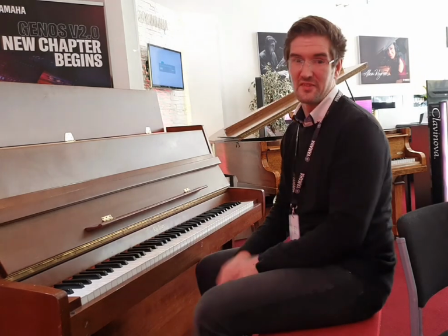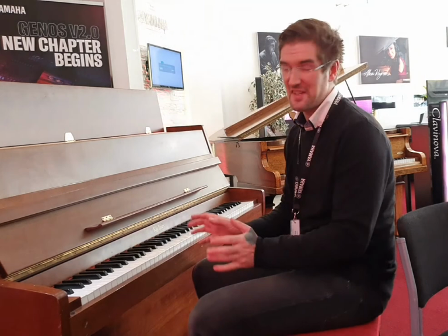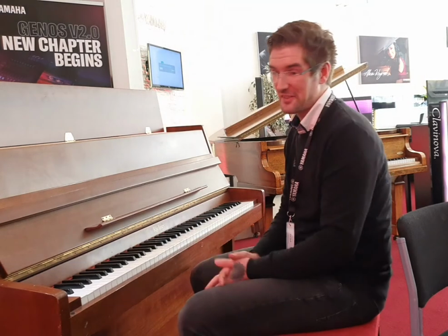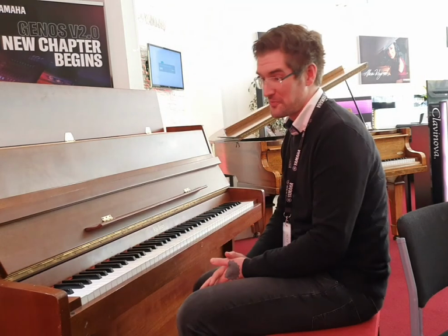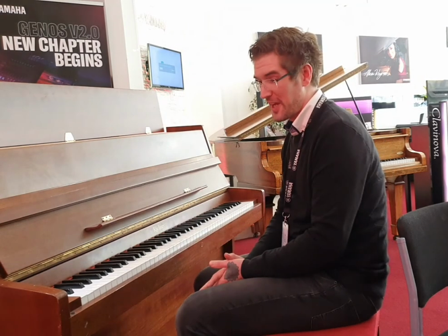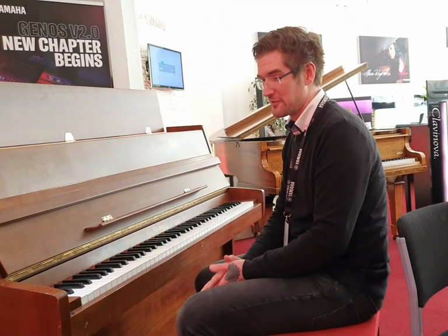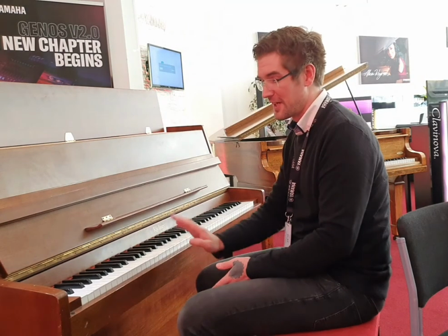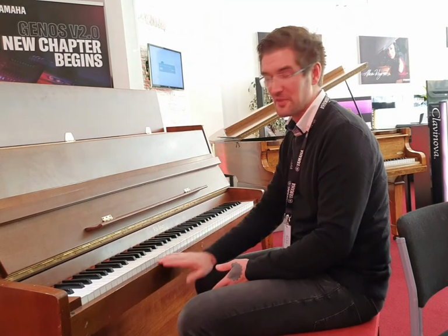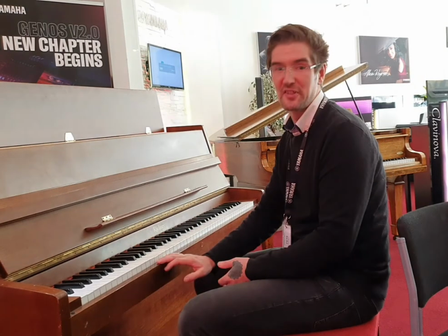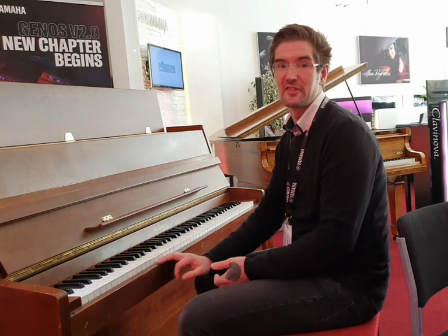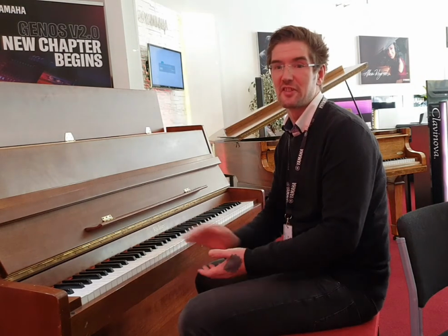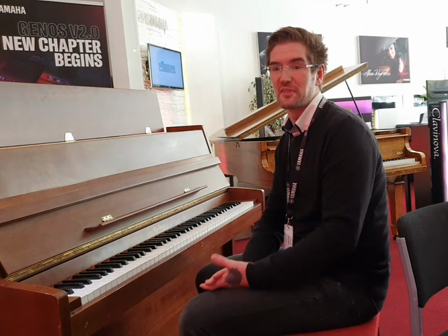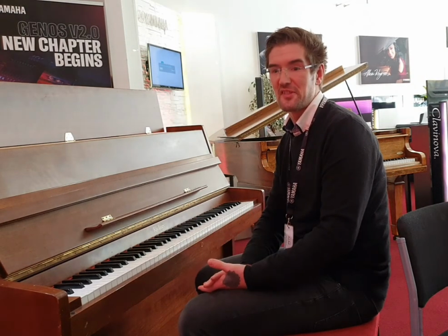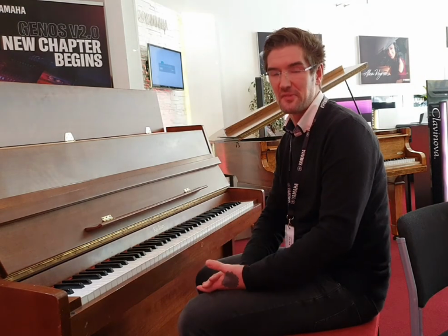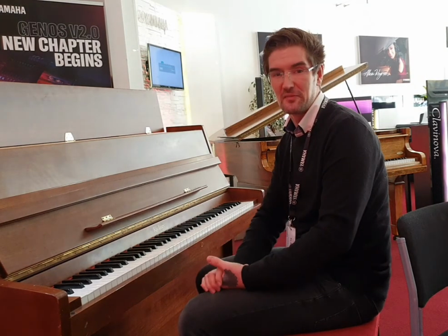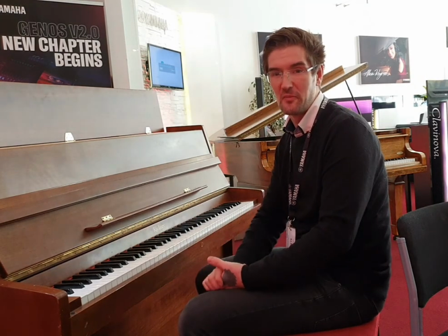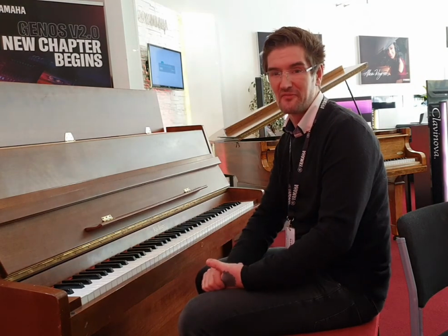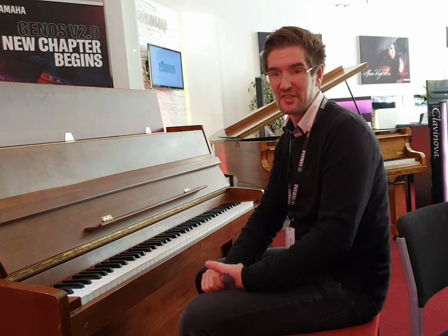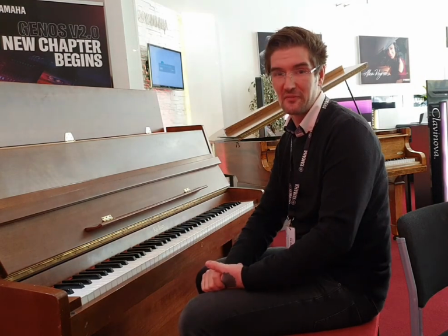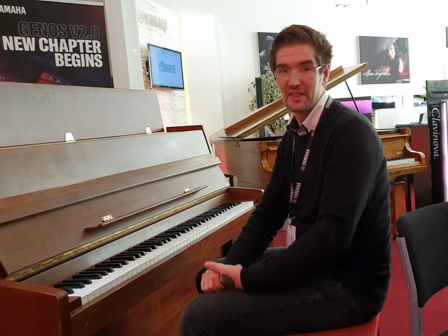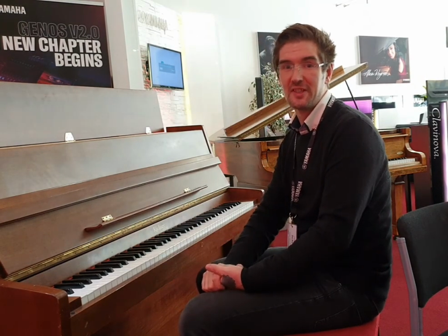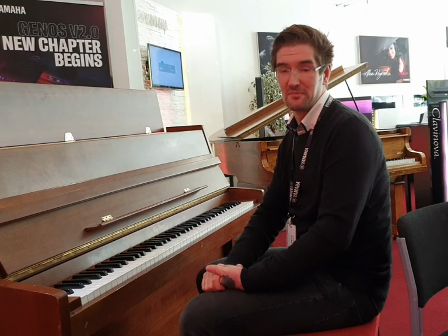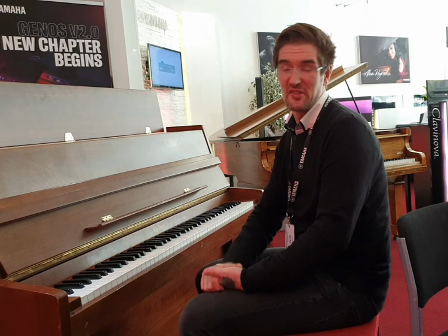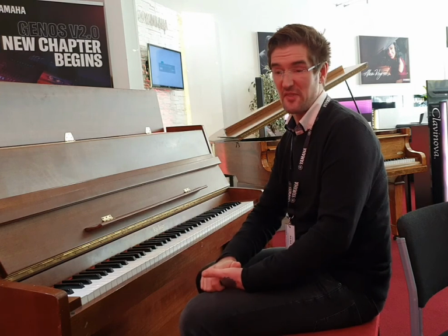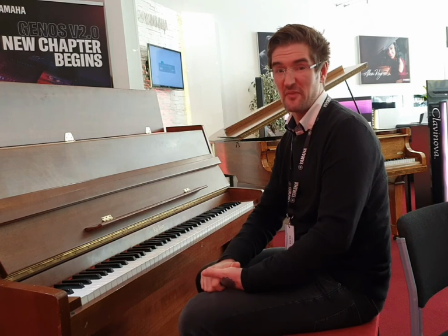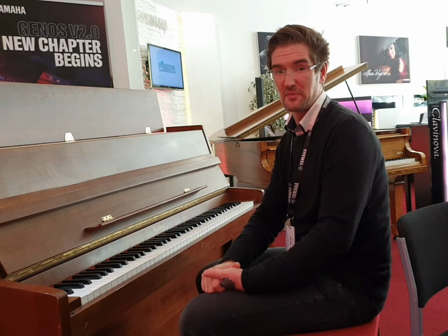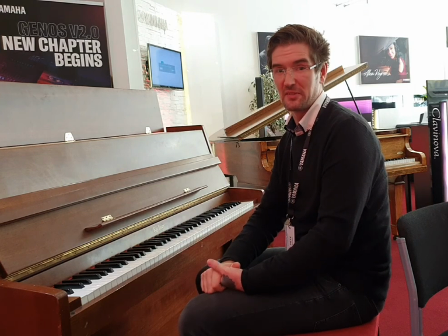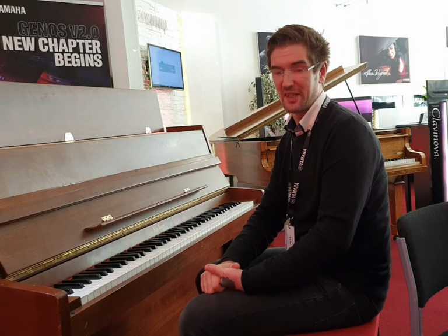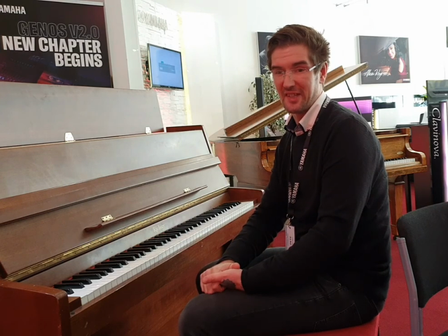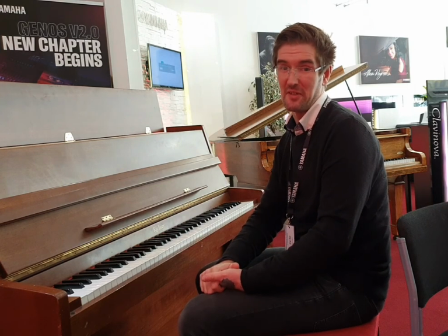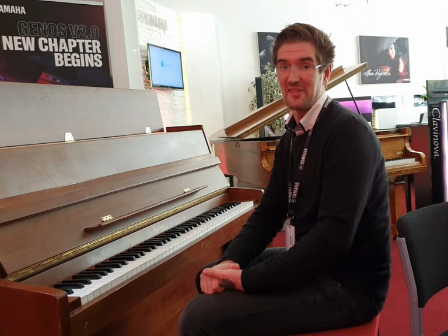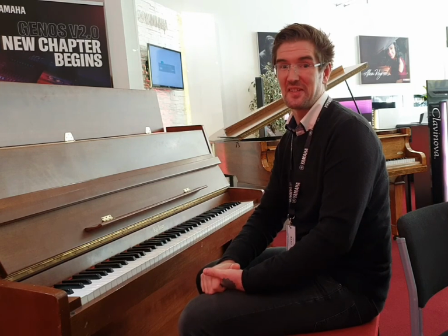Fantastic little piano. We're doing it at a great price as well at the moment with free delivery. Please do visit the link below and get it while it's still here.